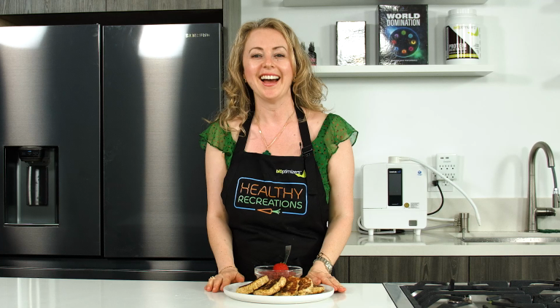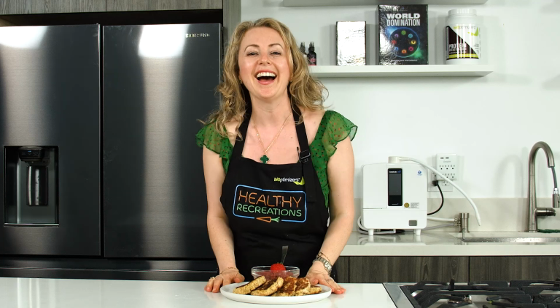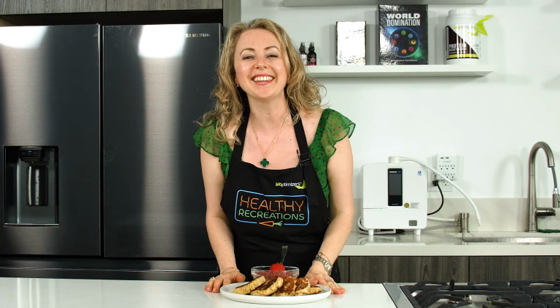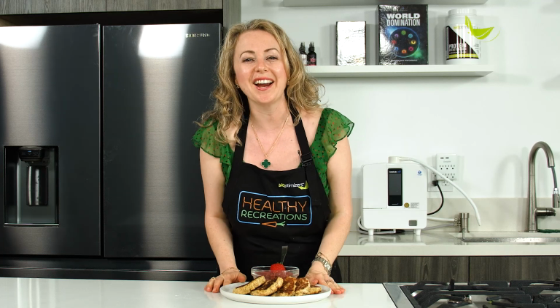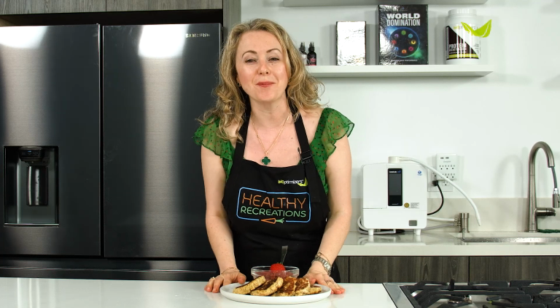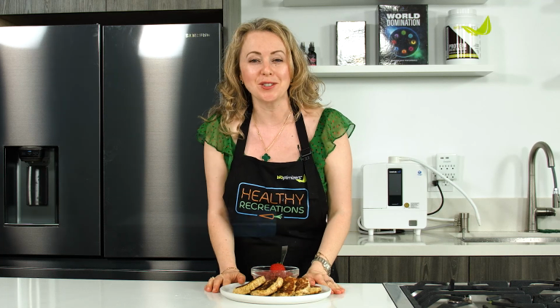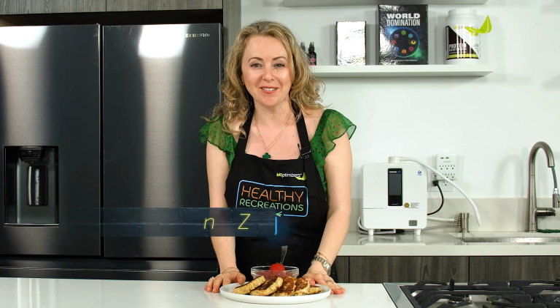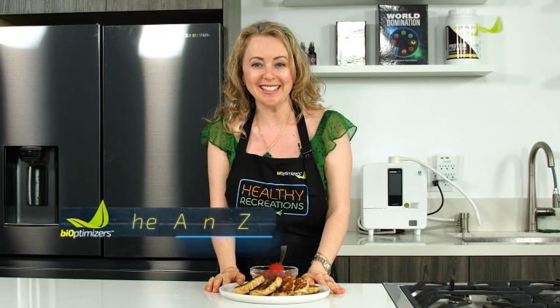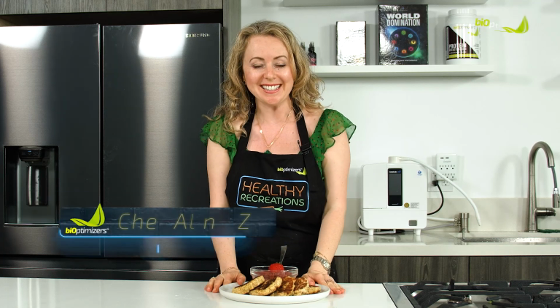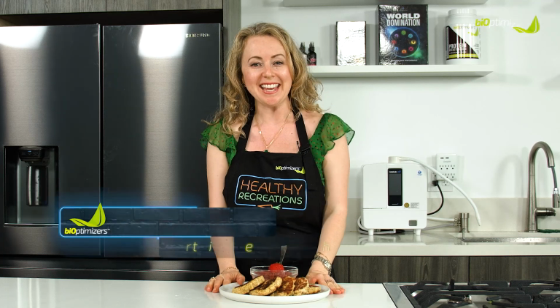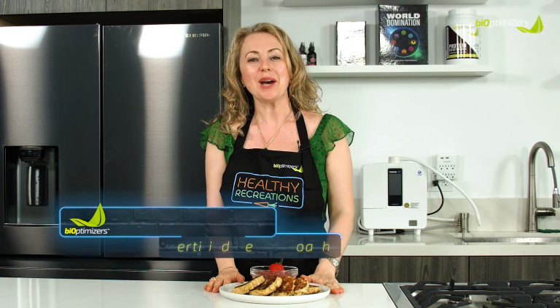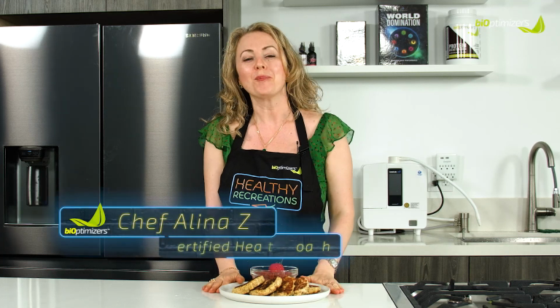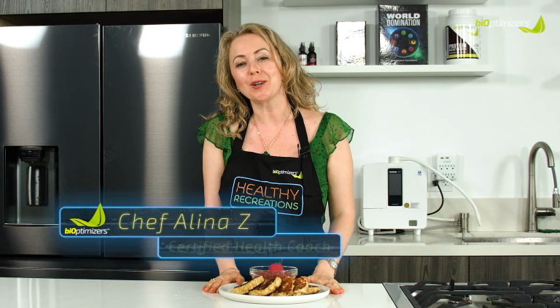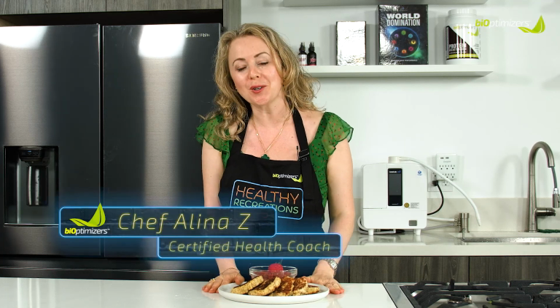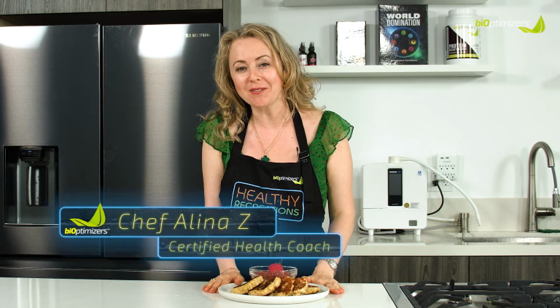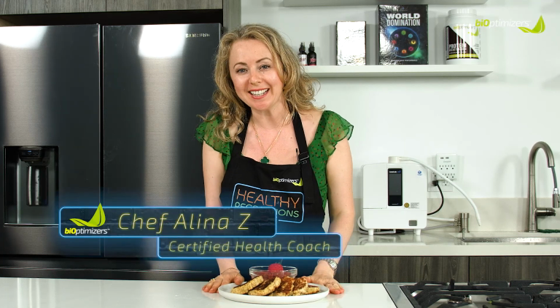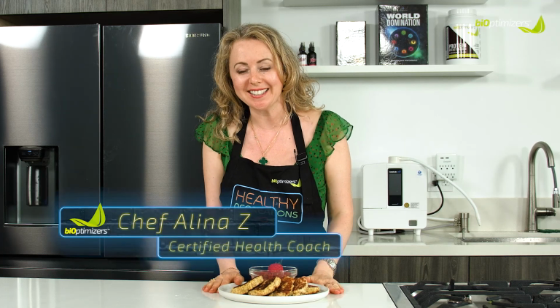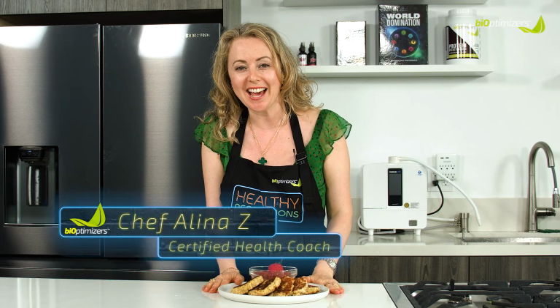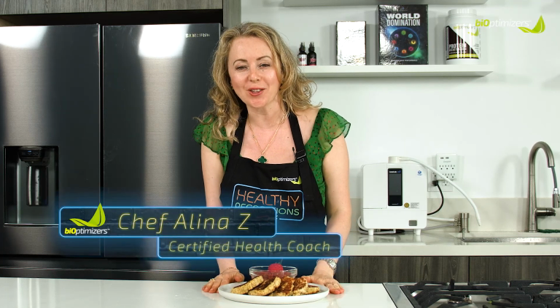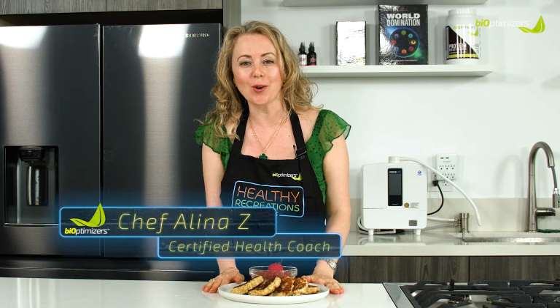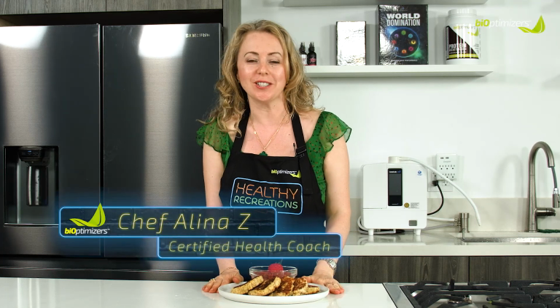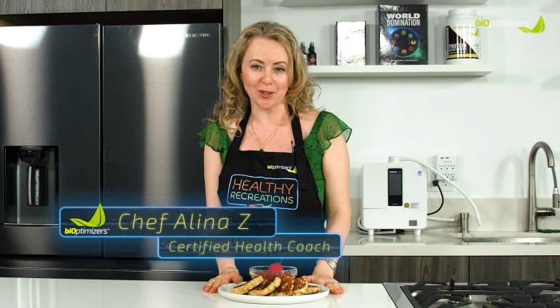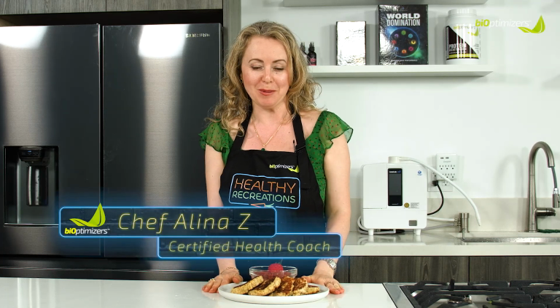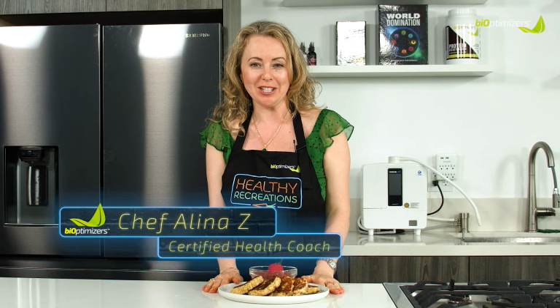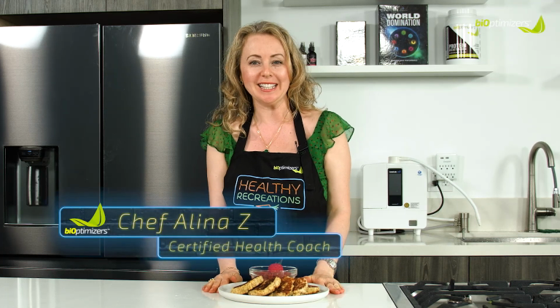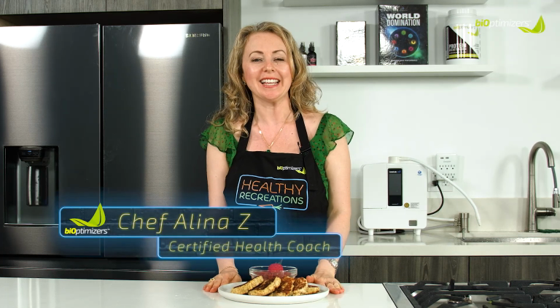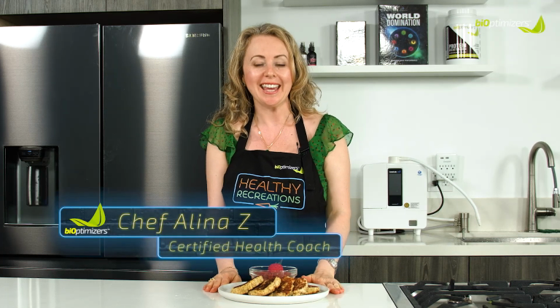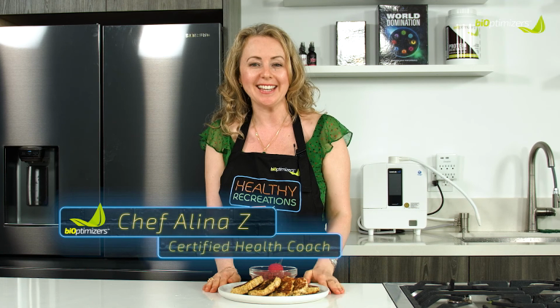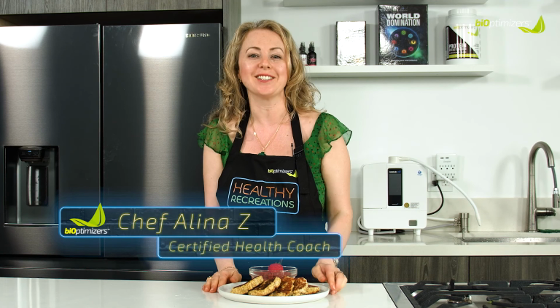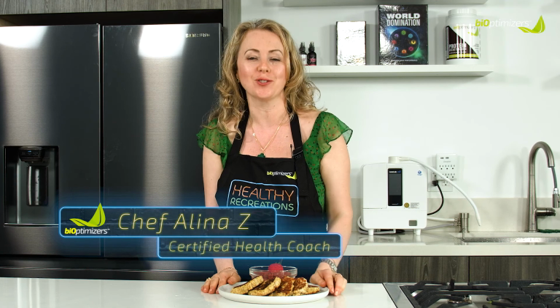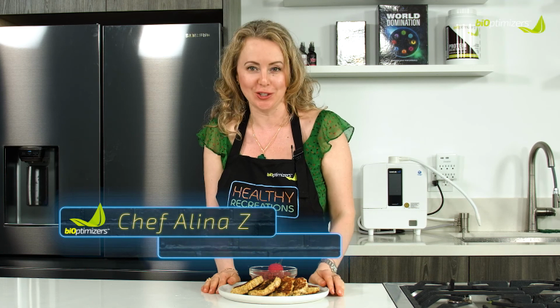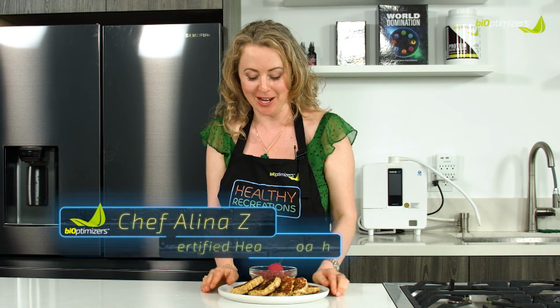Hi there, I'm Chef Alina Zee, board-certified holistic health coach, detox specialist, and nutrition chef.